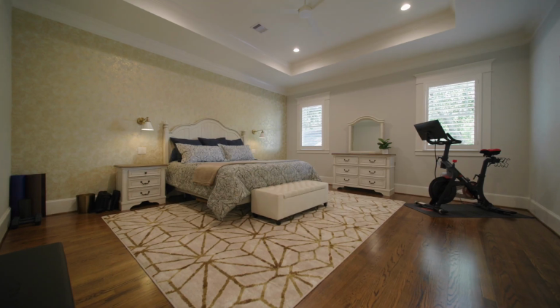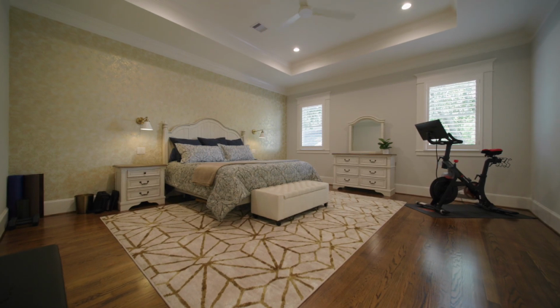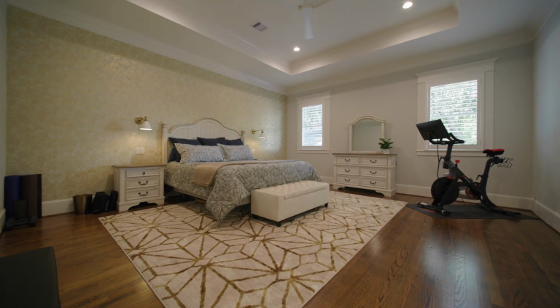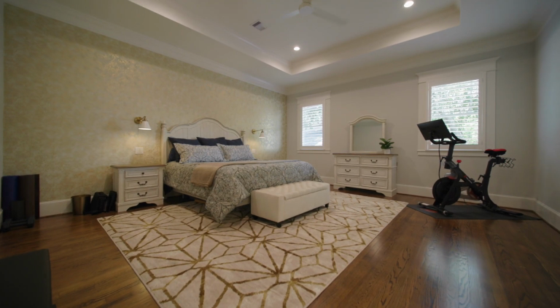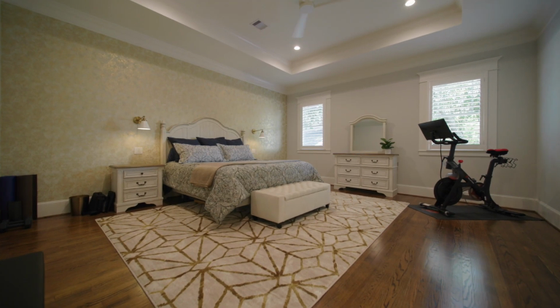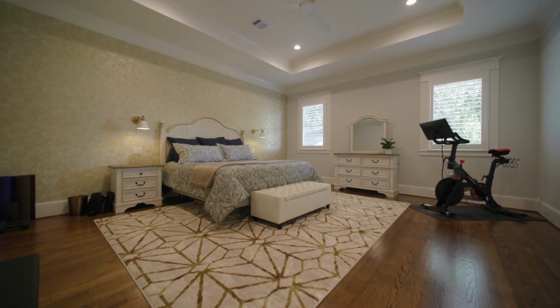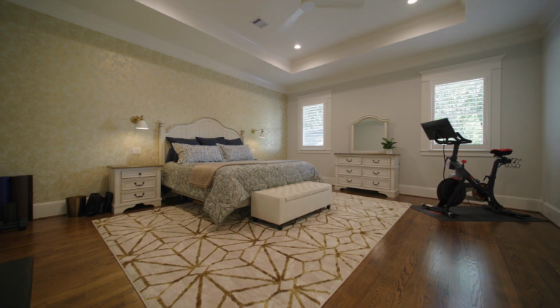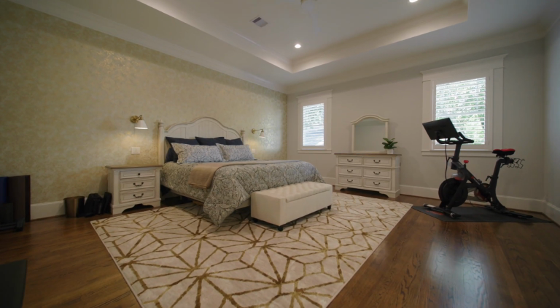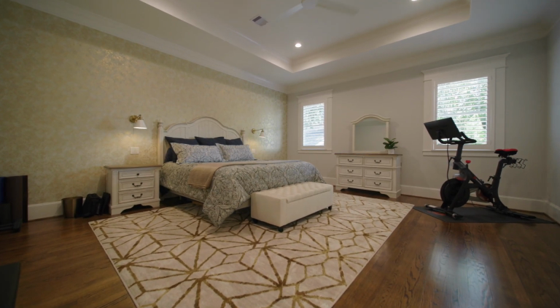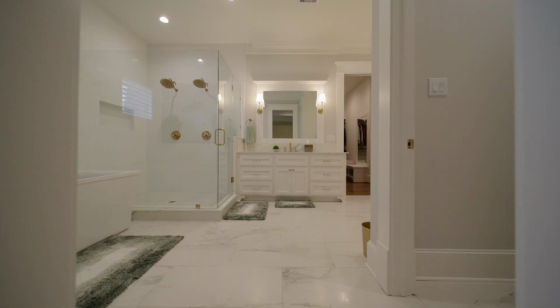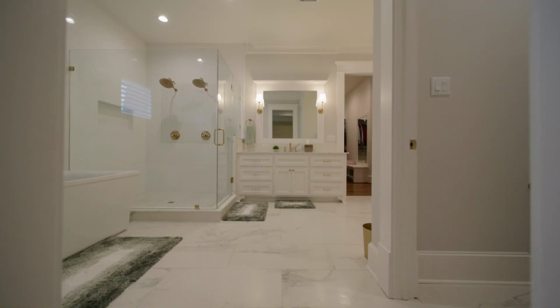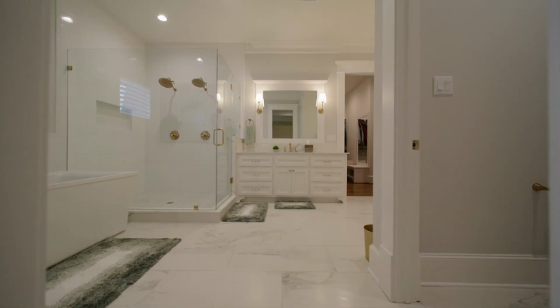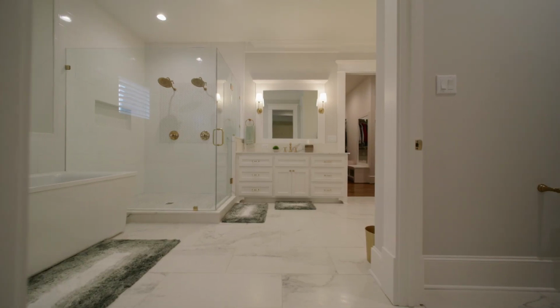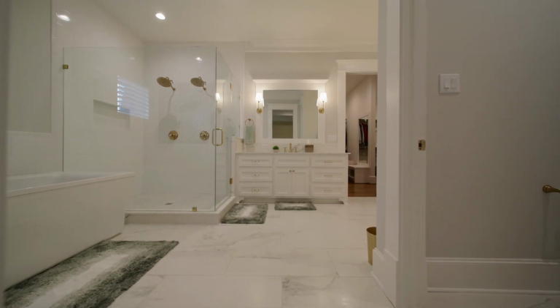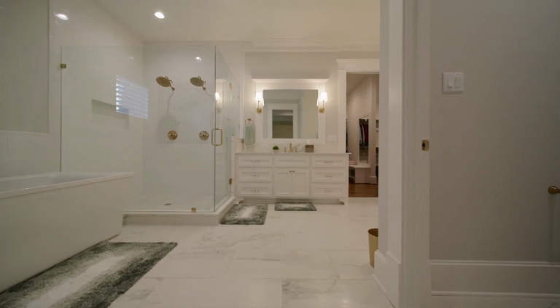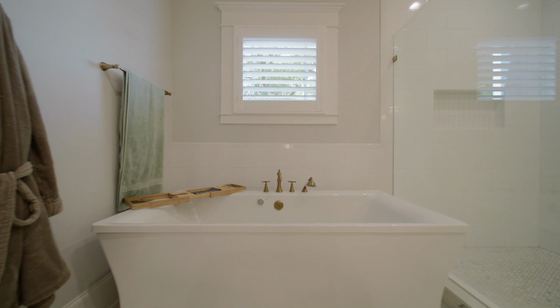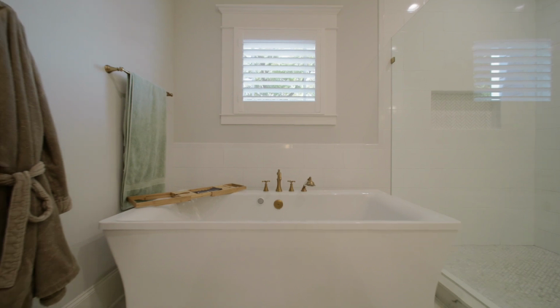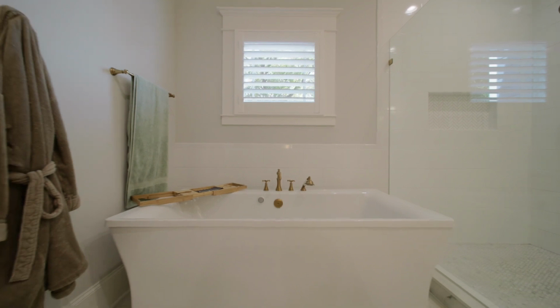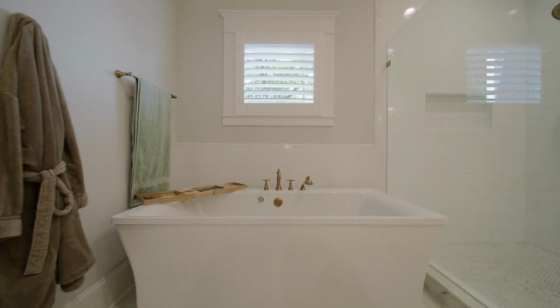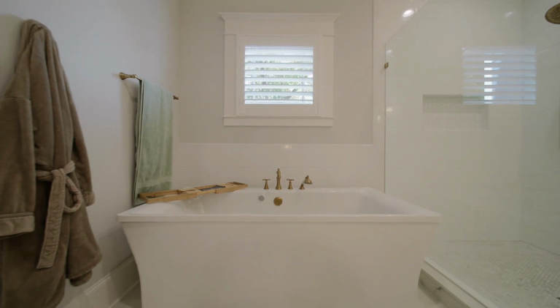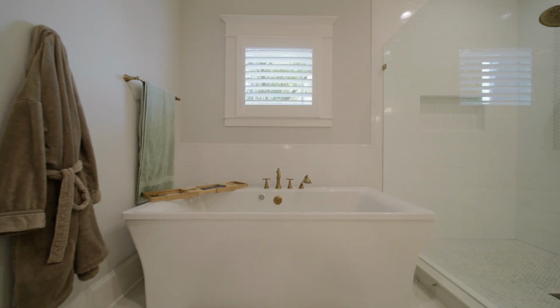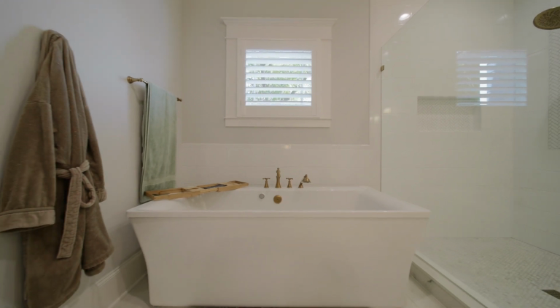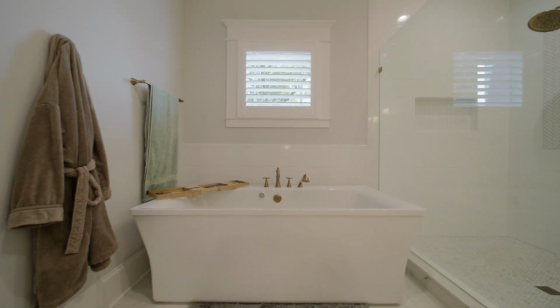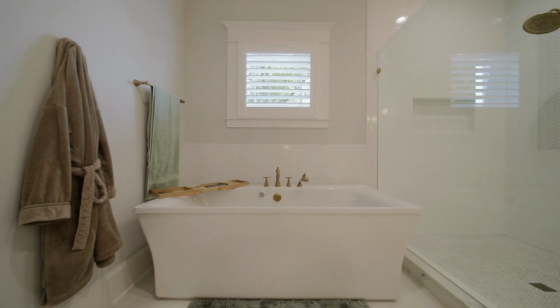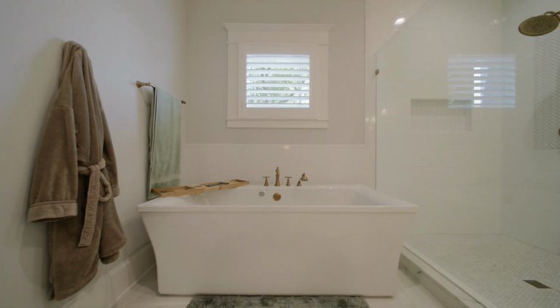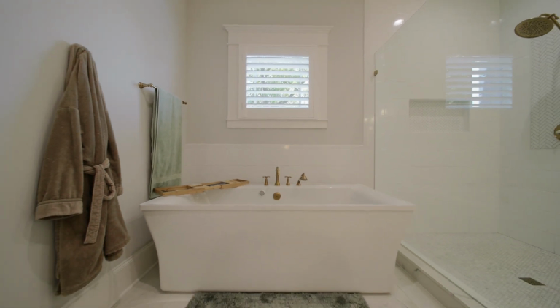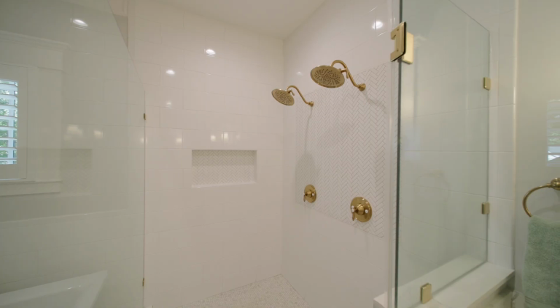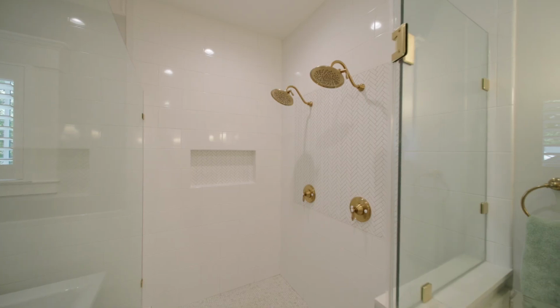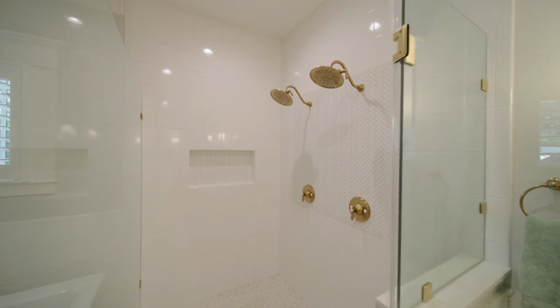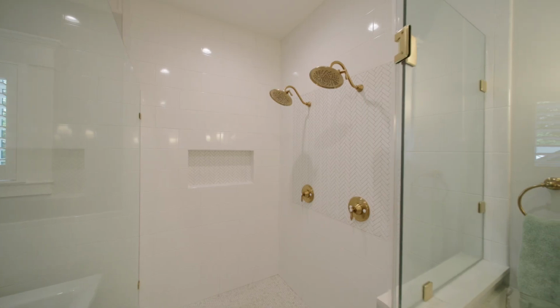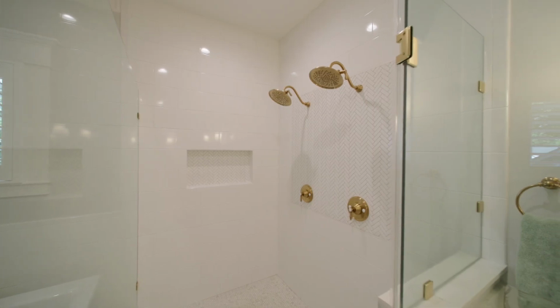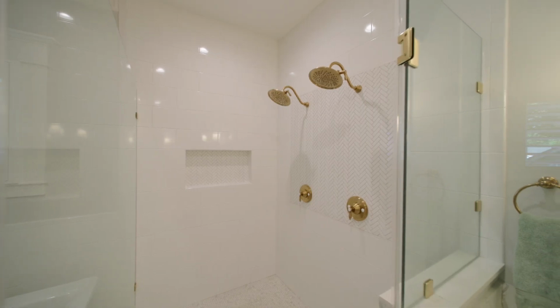Upstairs, you'll discover a spacious primary suite with a 6-foot Kohler air tub and 6-foot dual head walk-in shower.